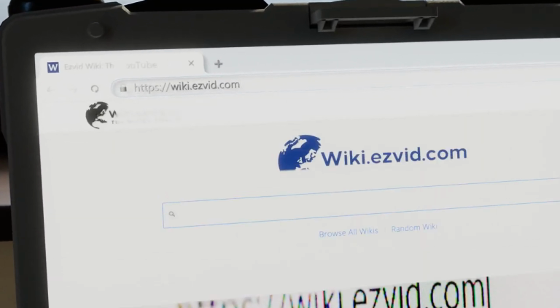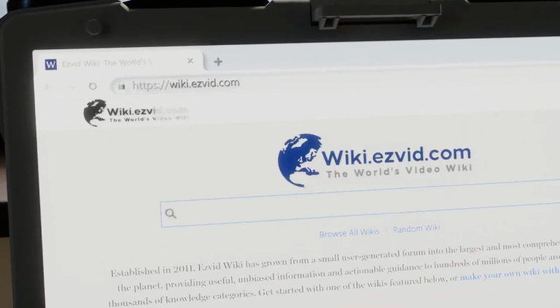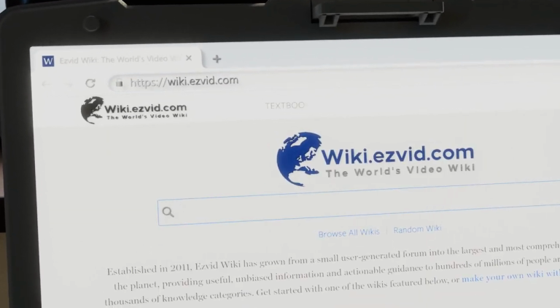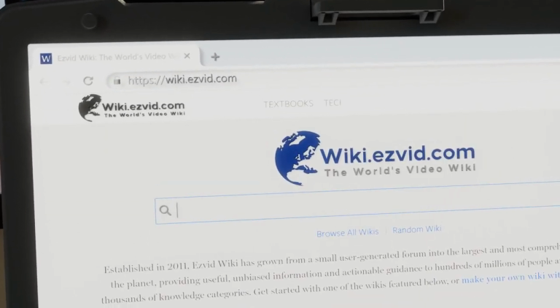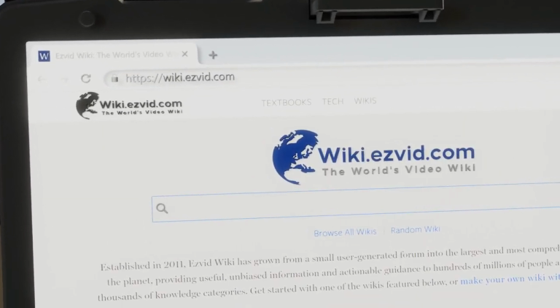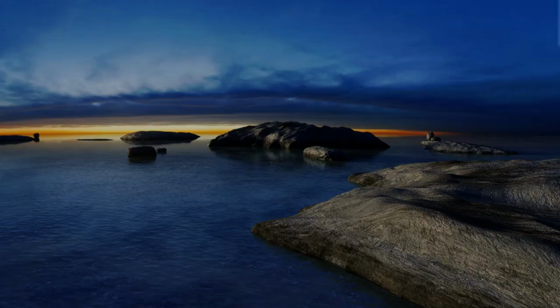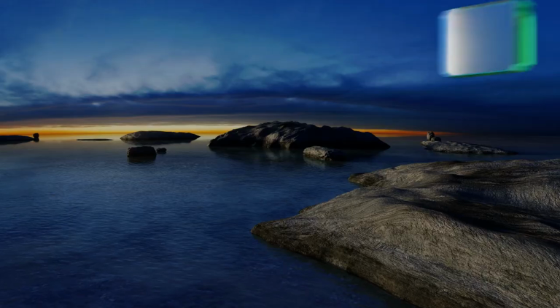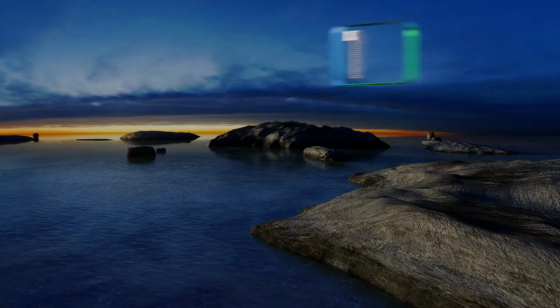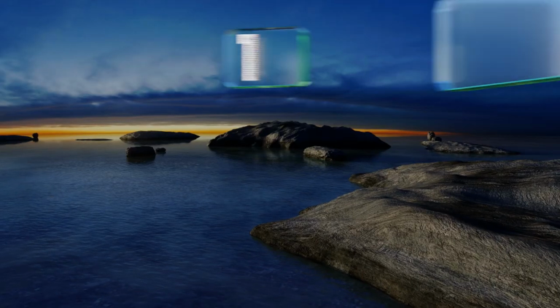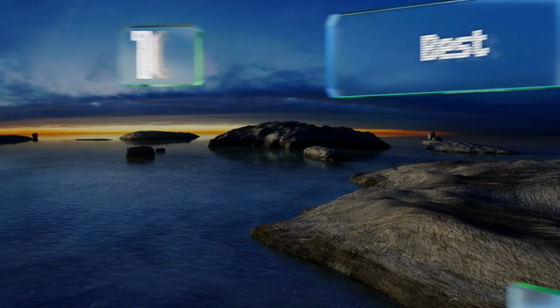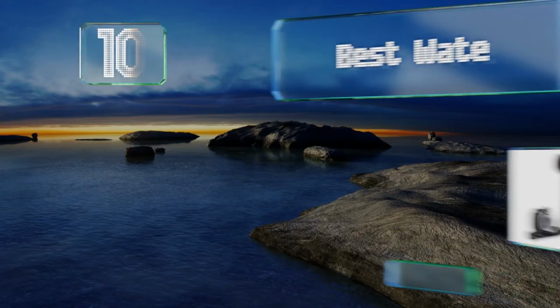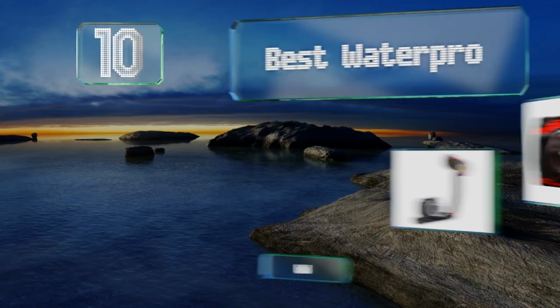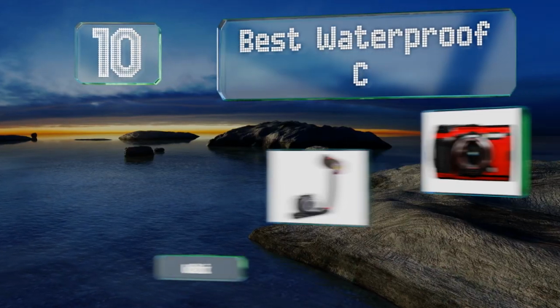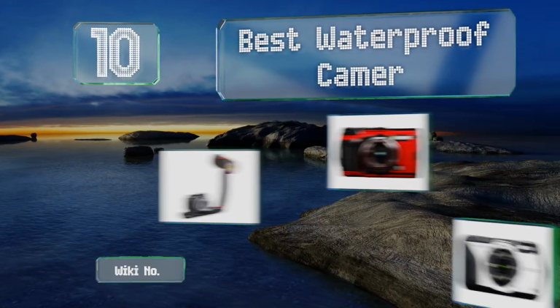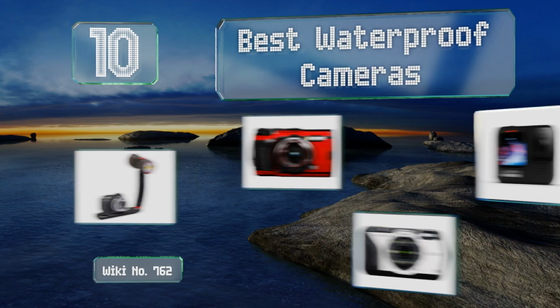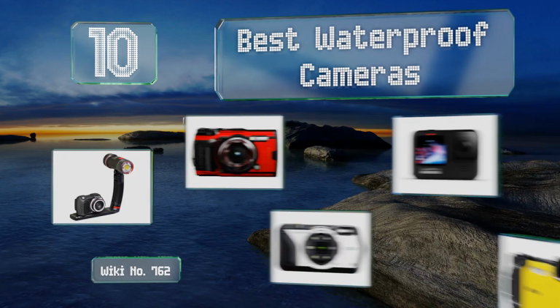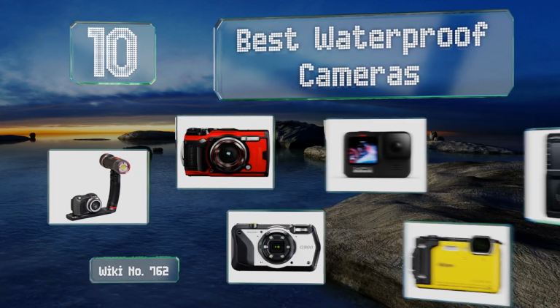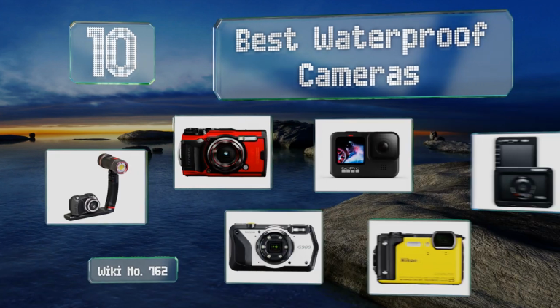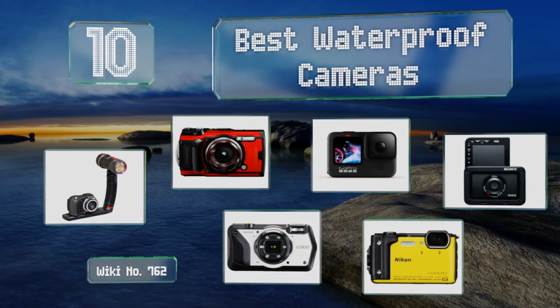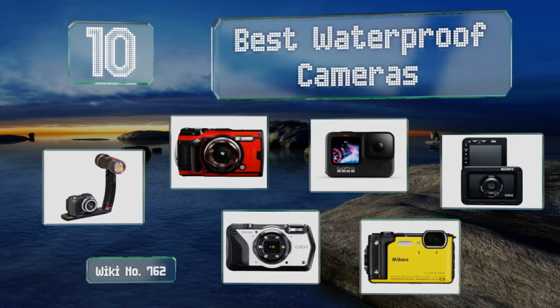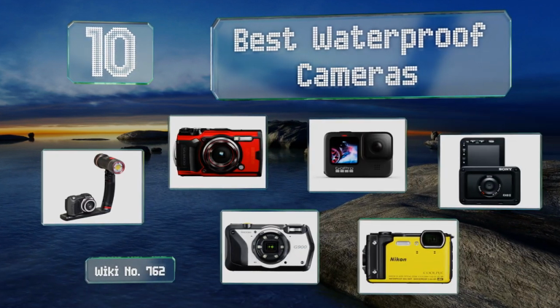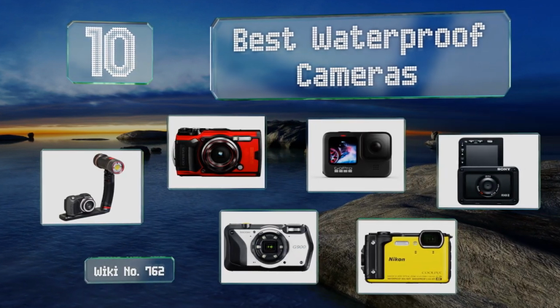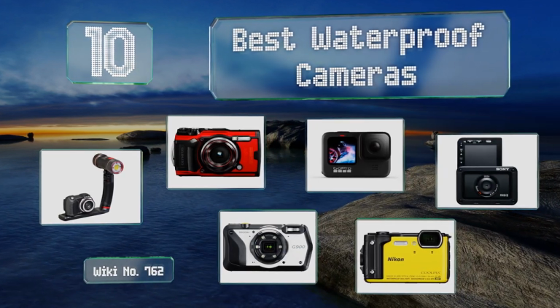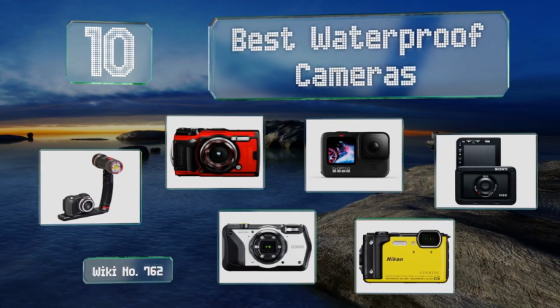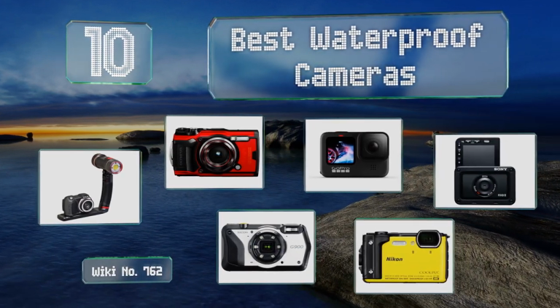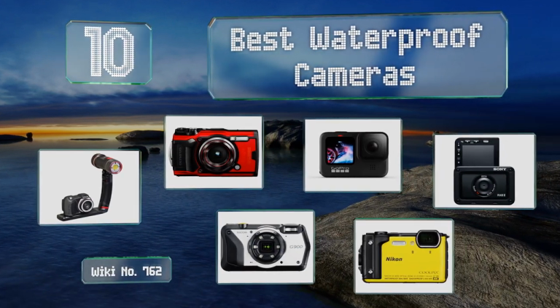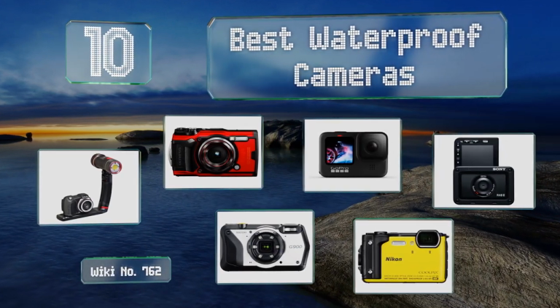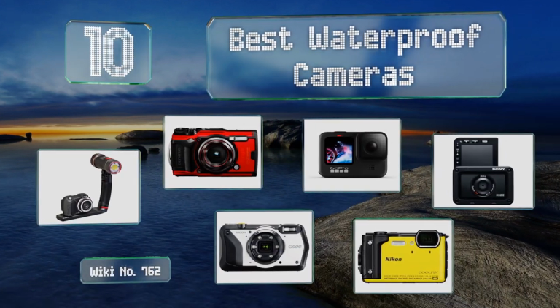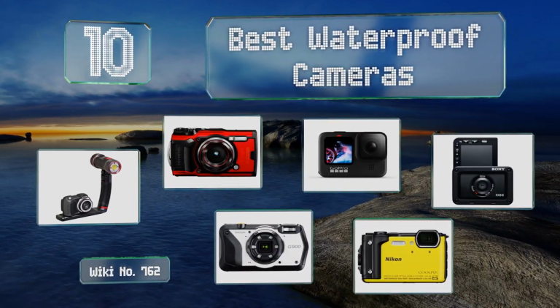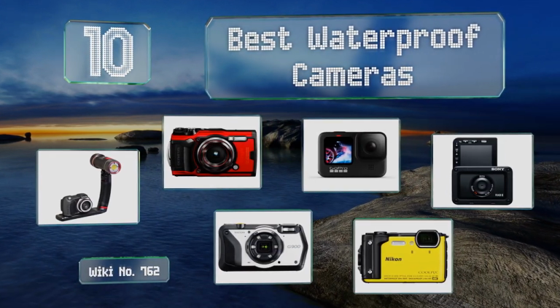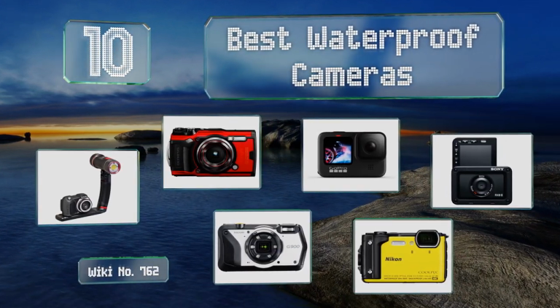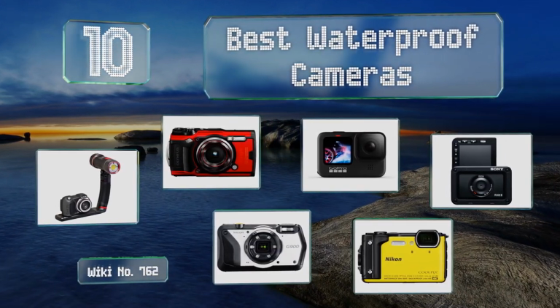EasyVid presents the 10 best waterproof cameras. Let's get started with the list.